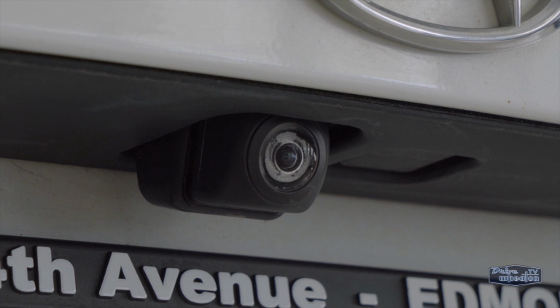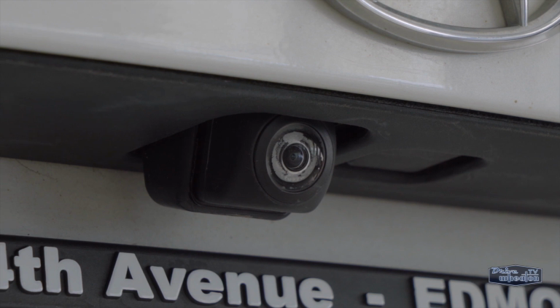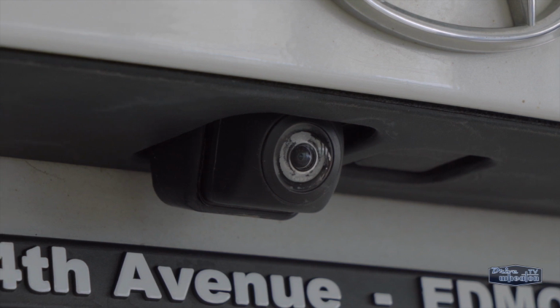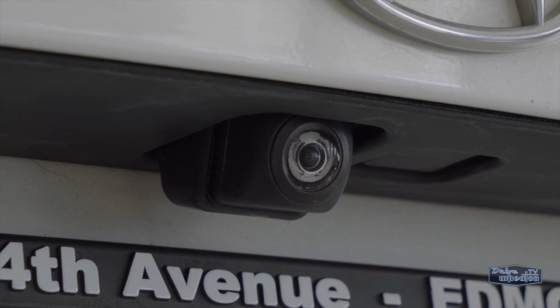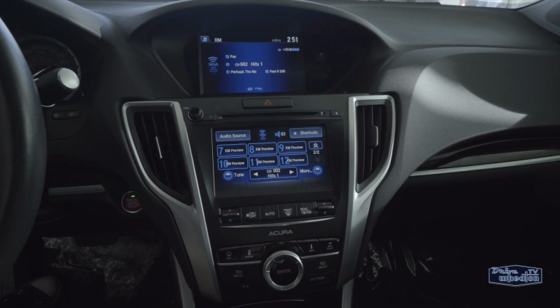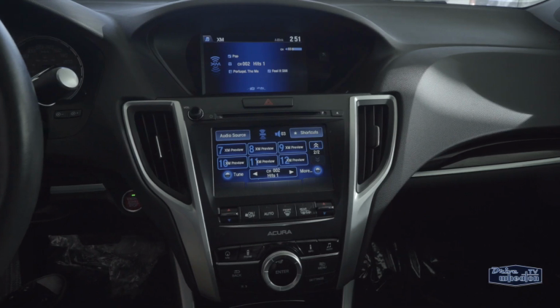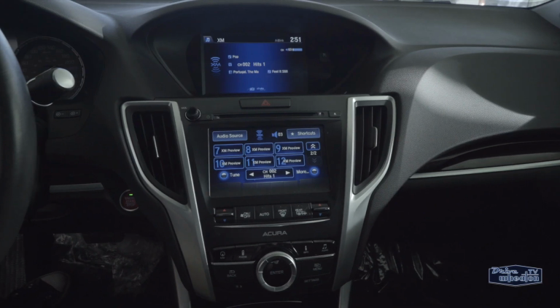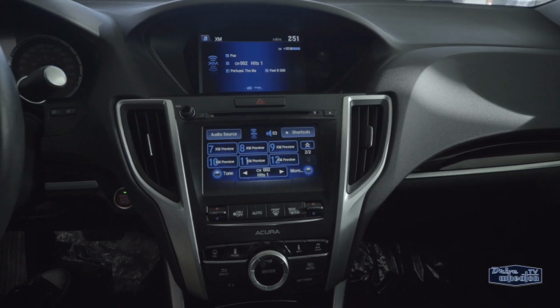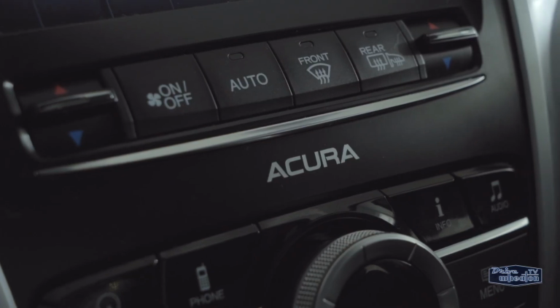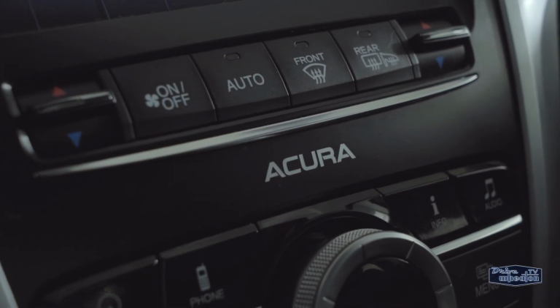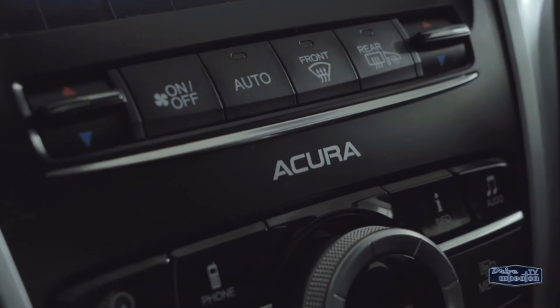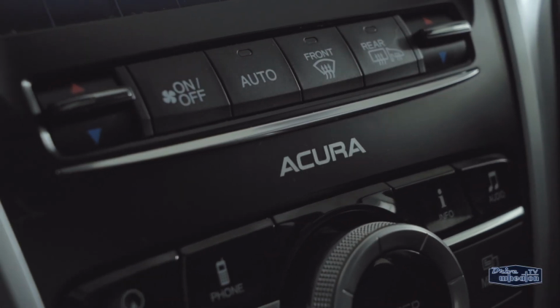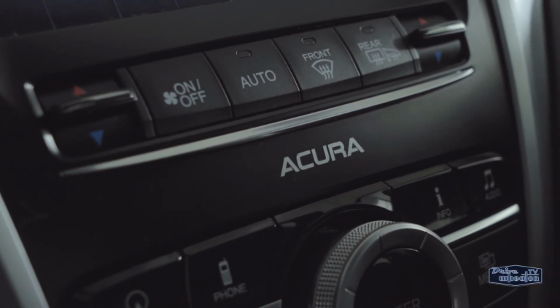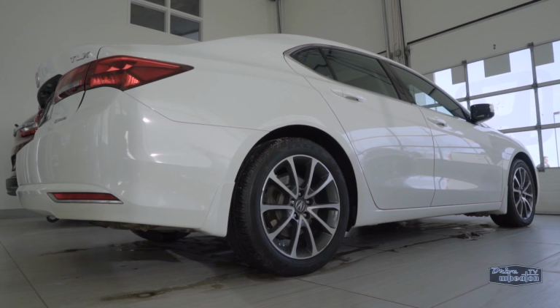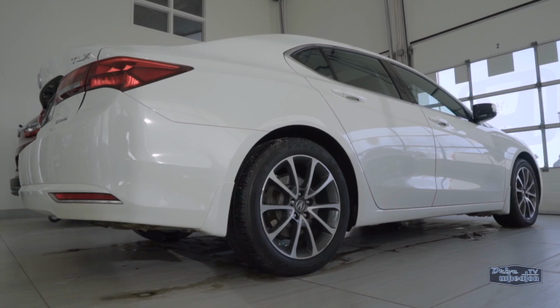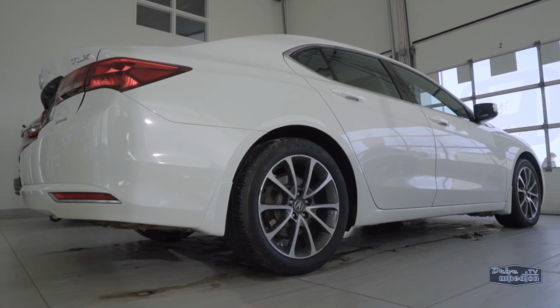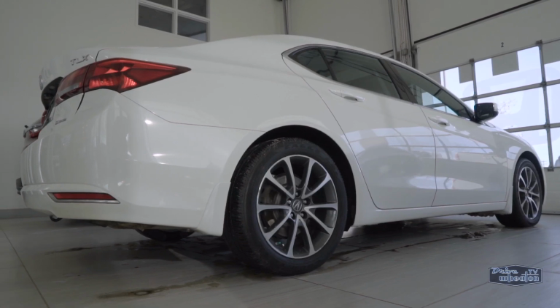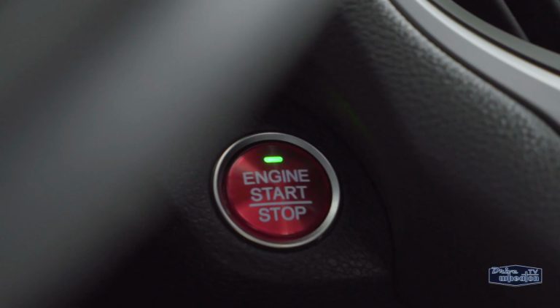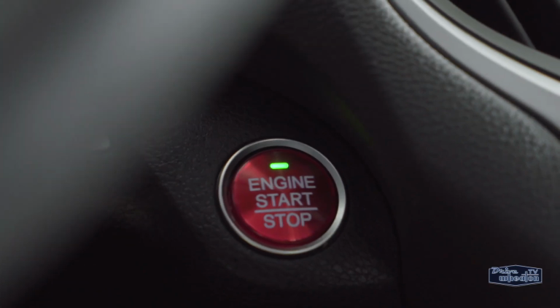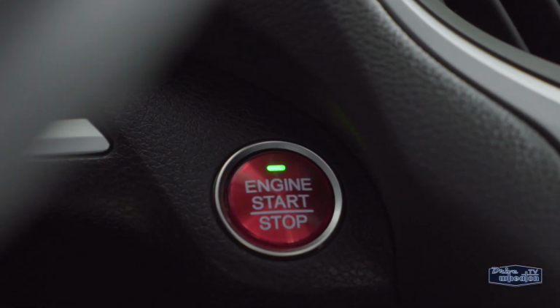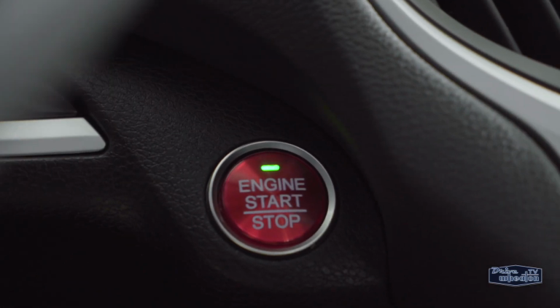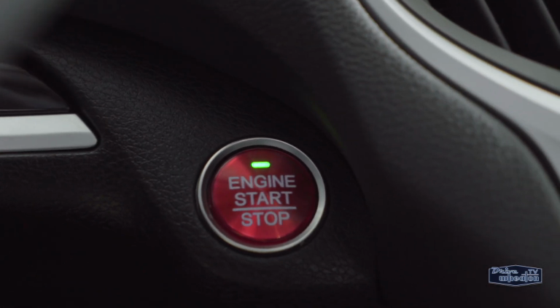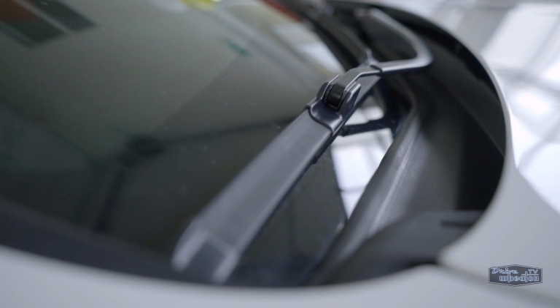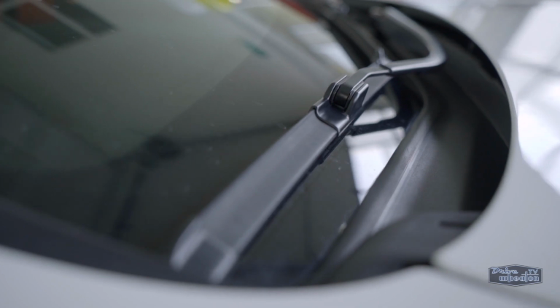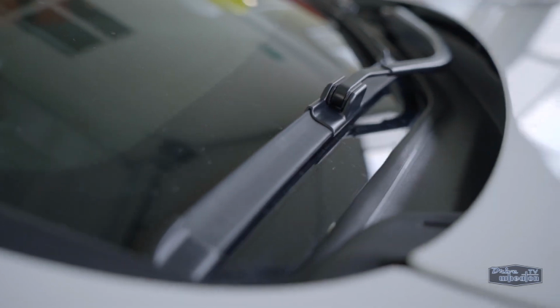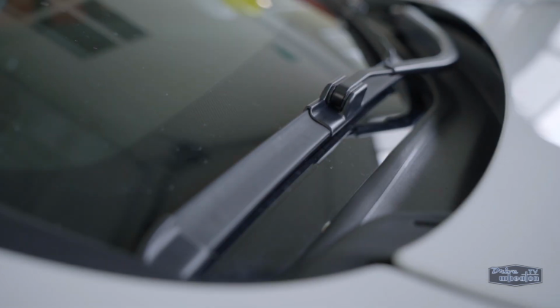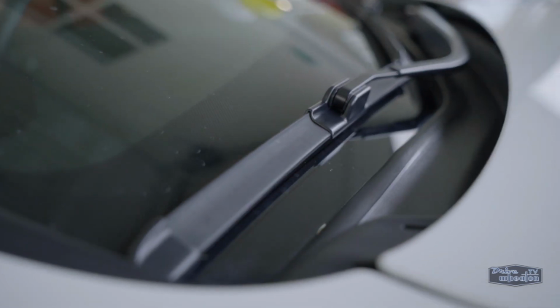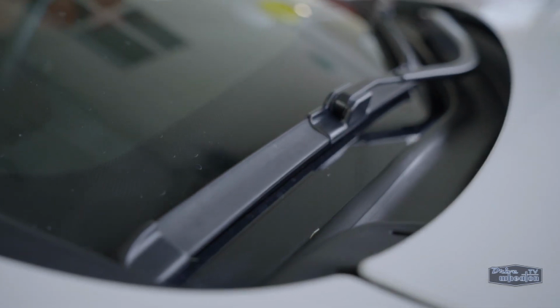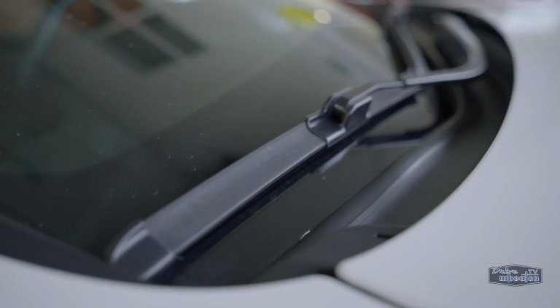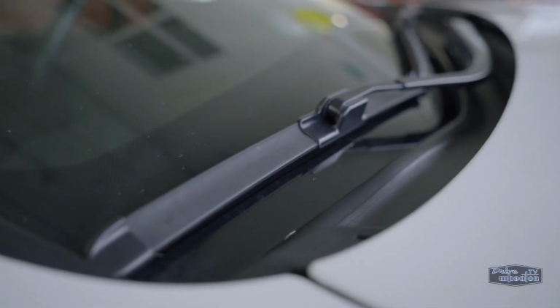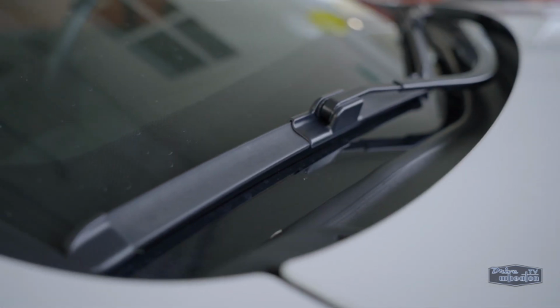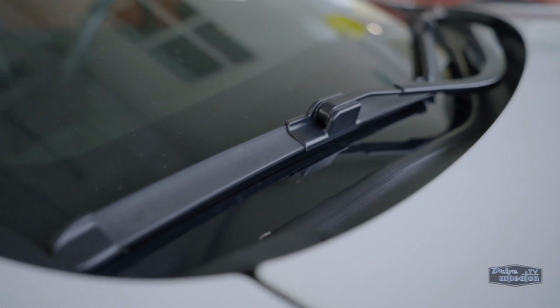It also features a backup camera, Bluetooth, dual zone climate control, keyless entry with push button start, and the Canadian exclusive front windshield de-icer.